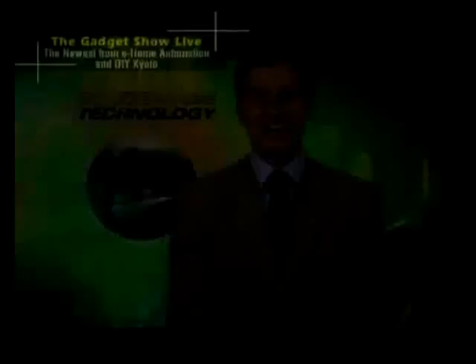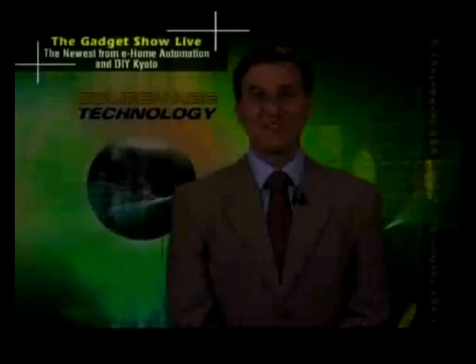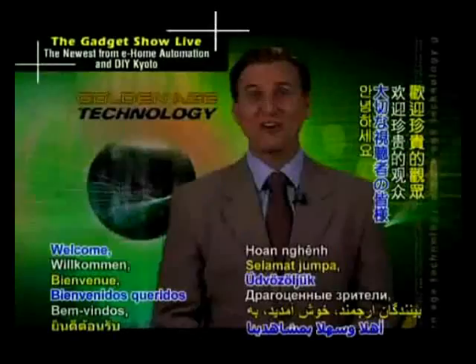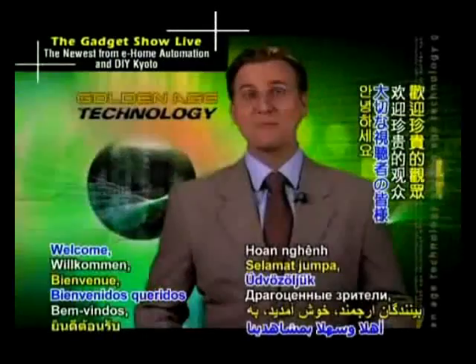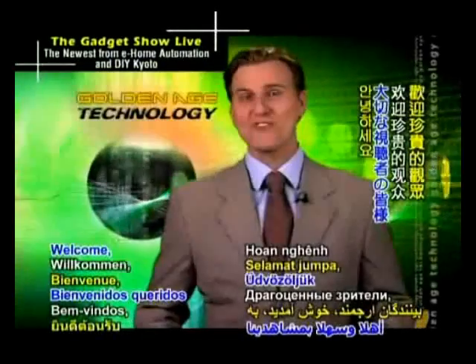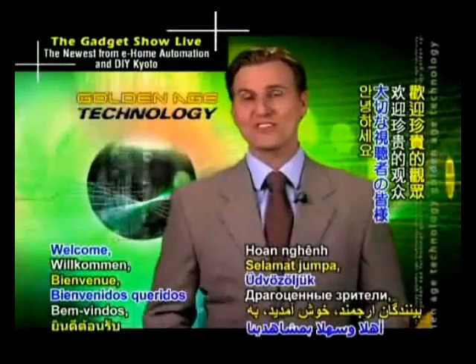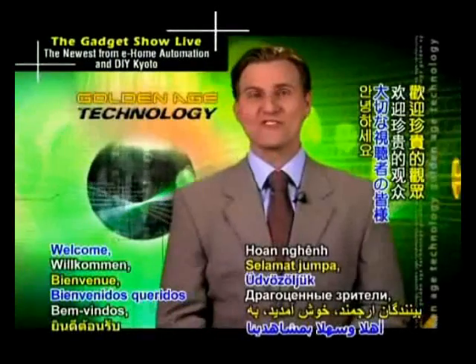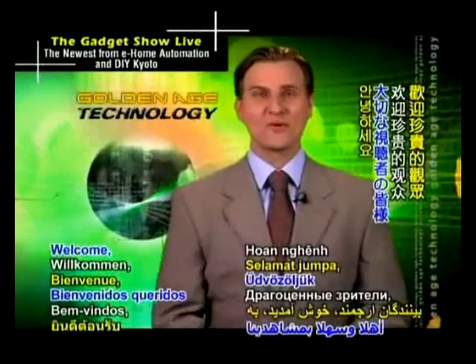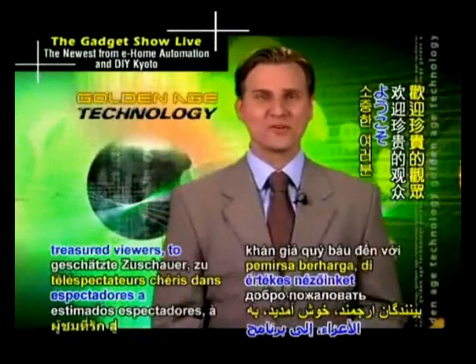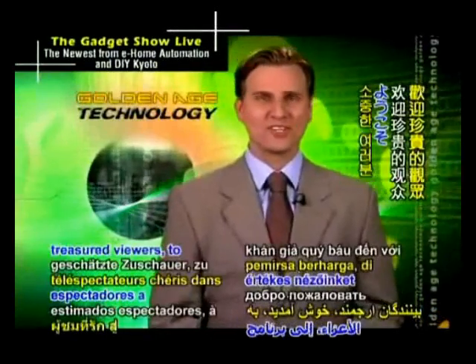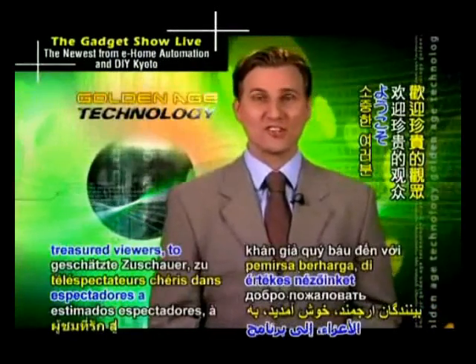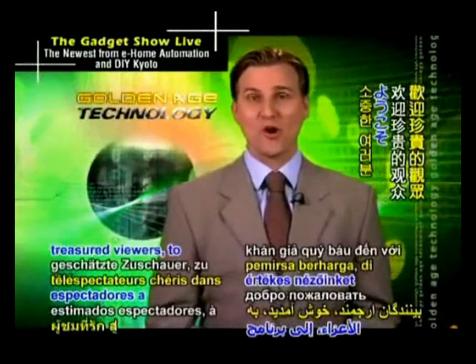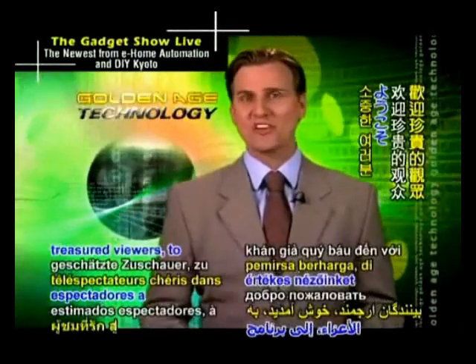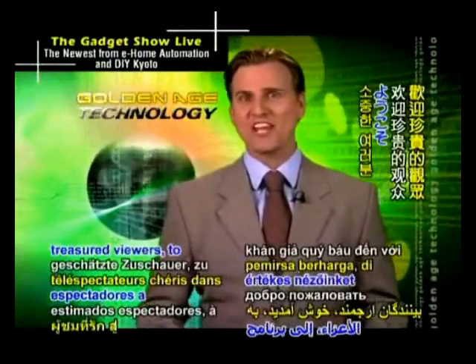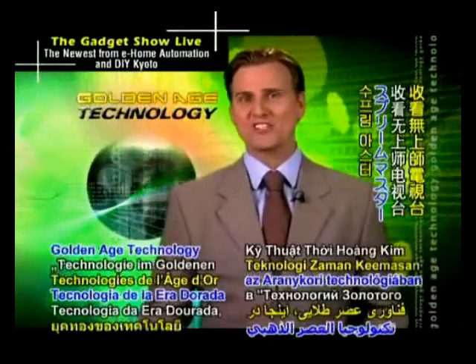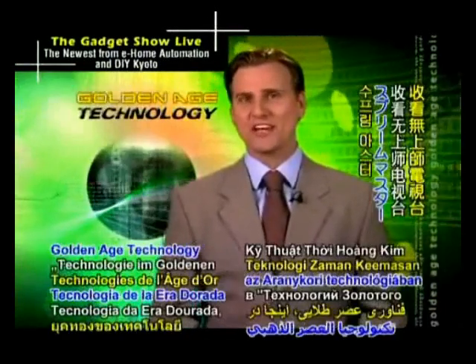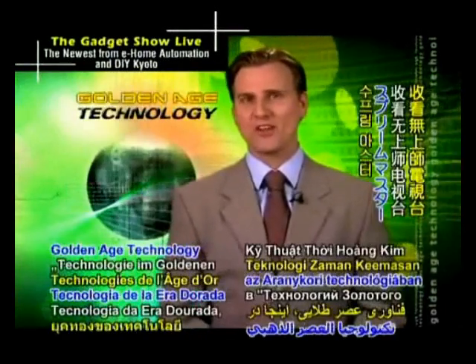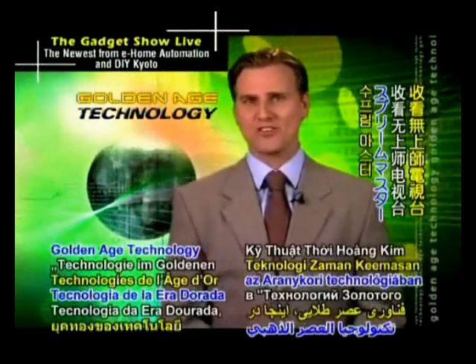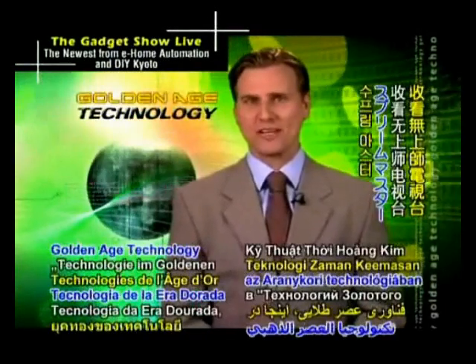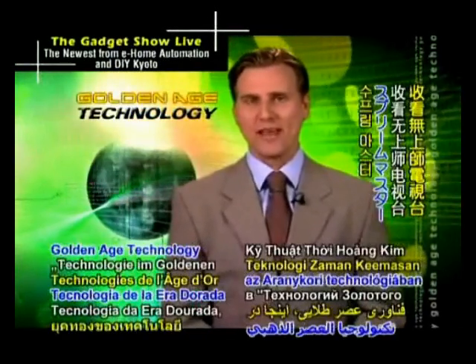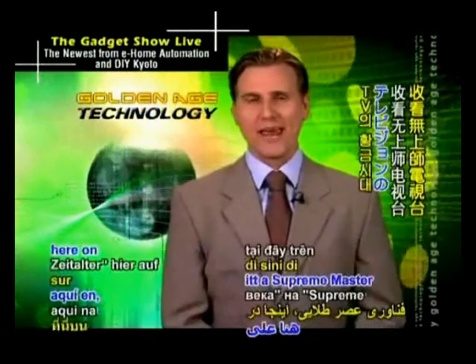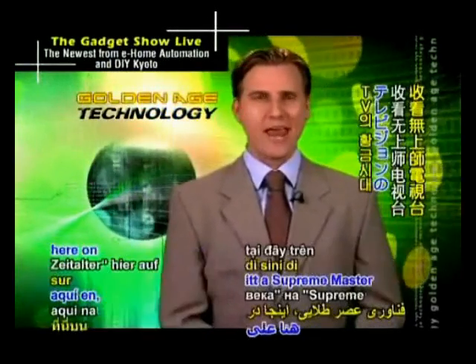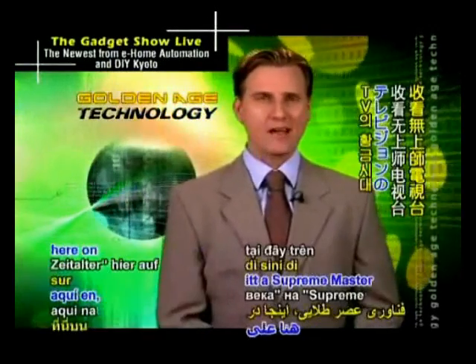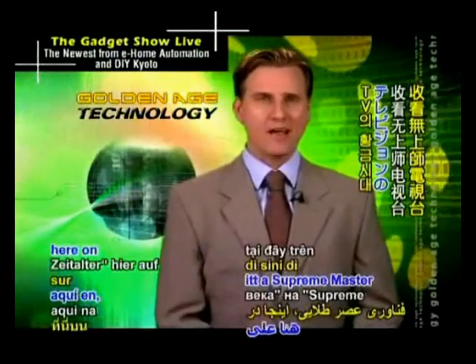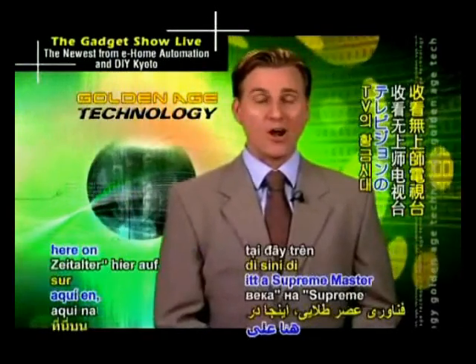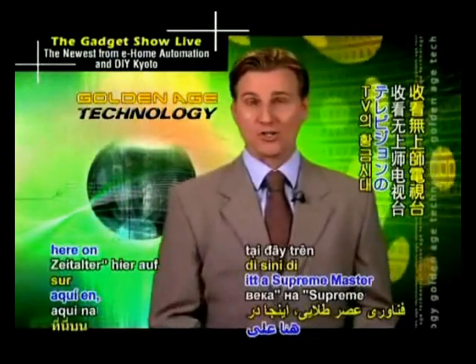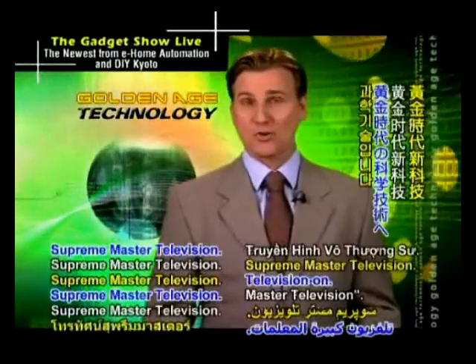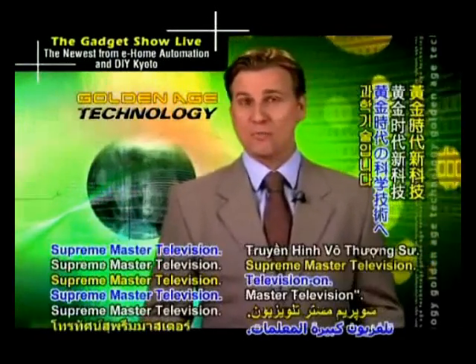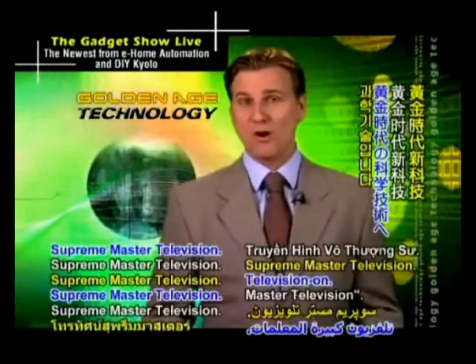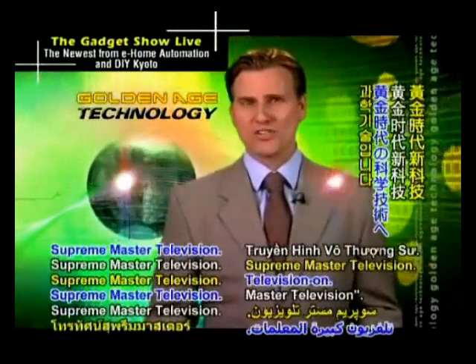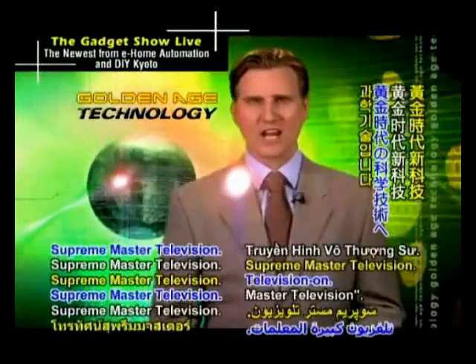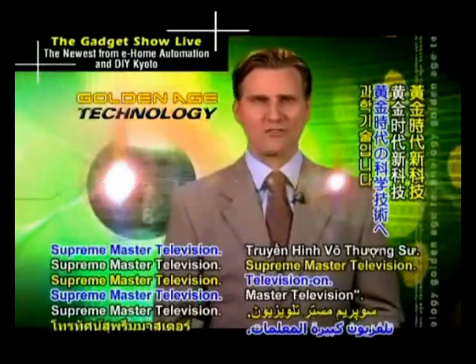Welcome, treasured viewers, to Golden Age Technology here on Supermaster Television.